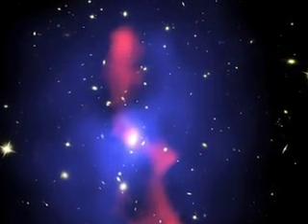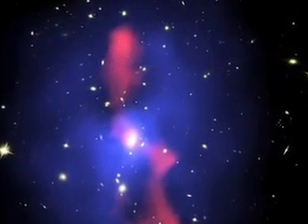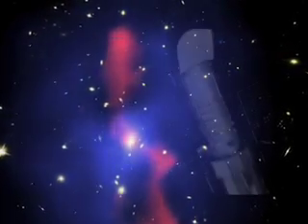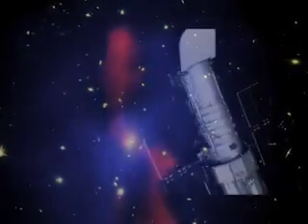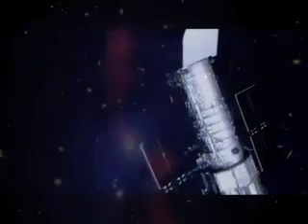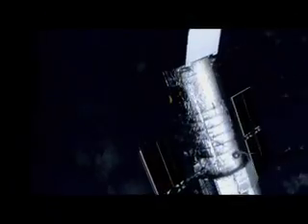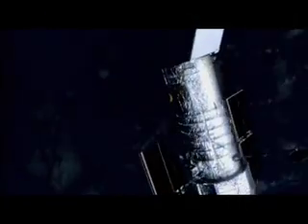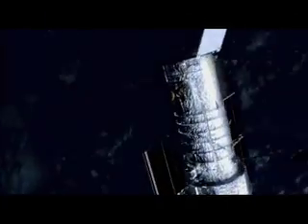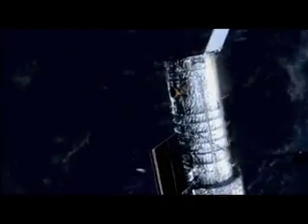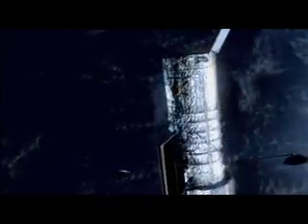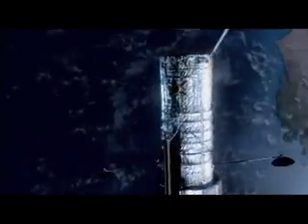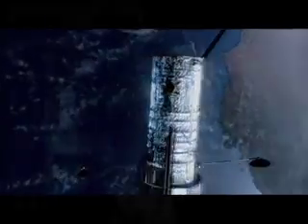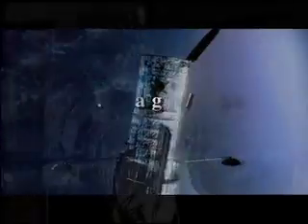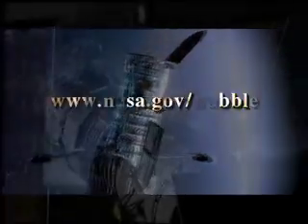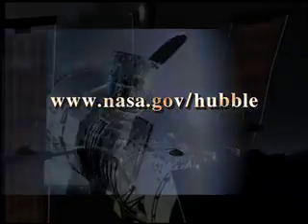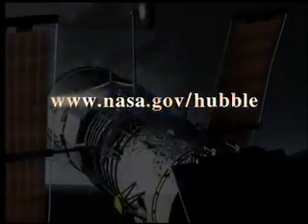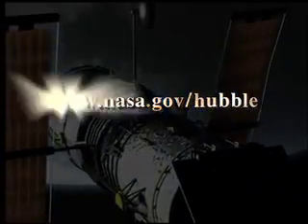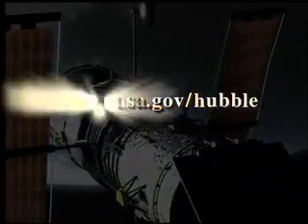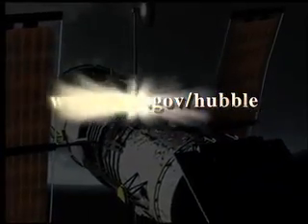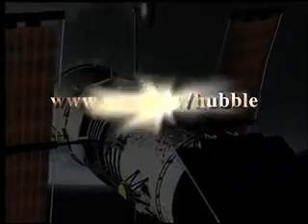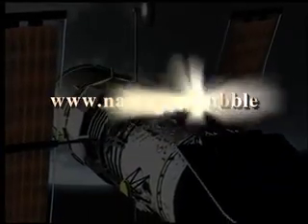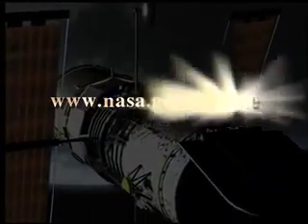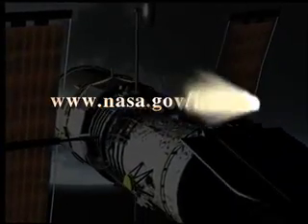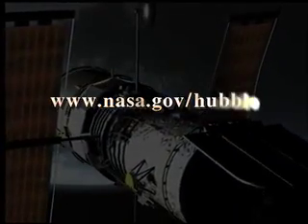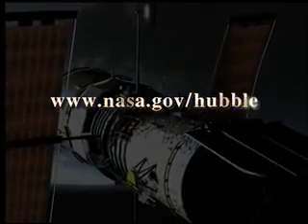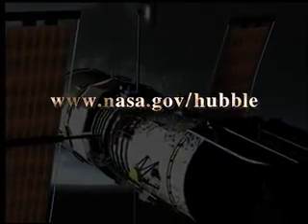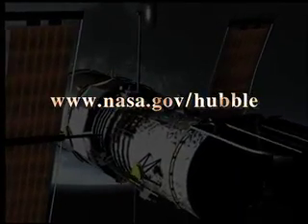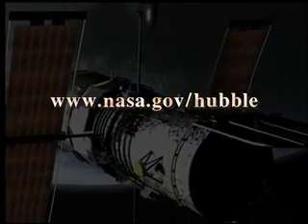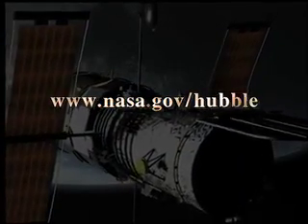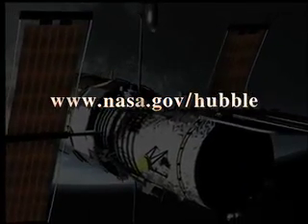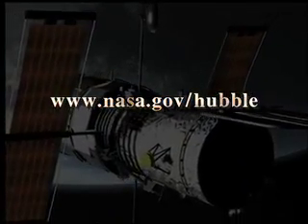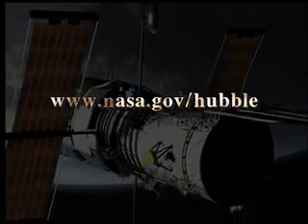To learn more about the Hubble mission, visit www.nasa.gov/hubble.